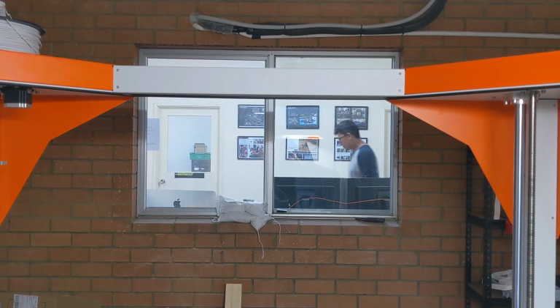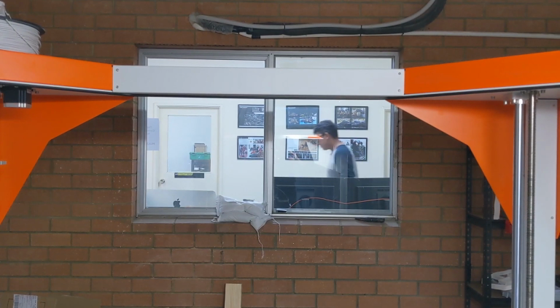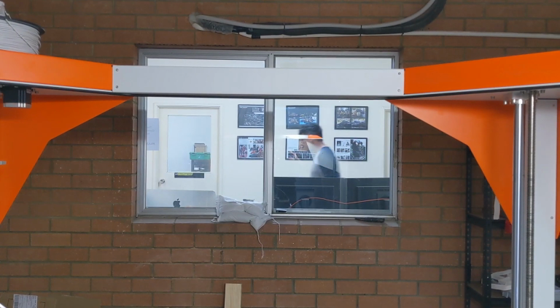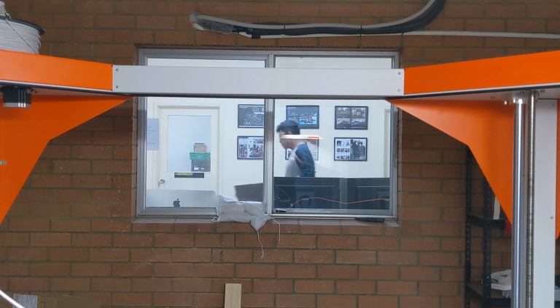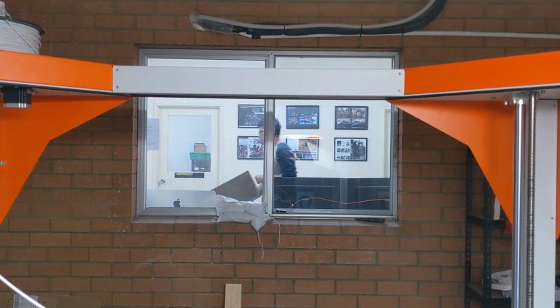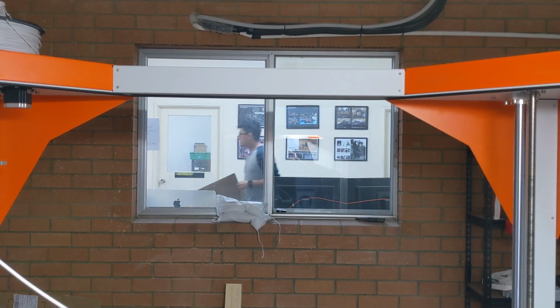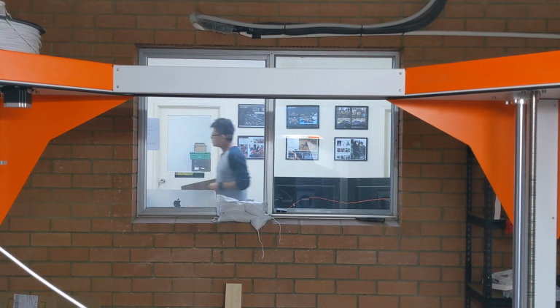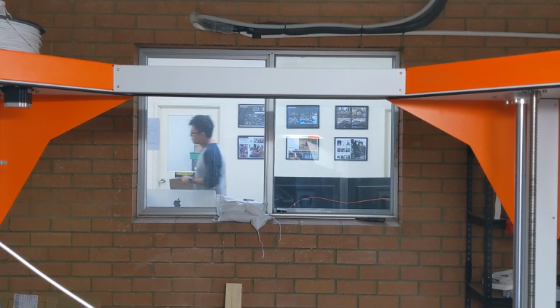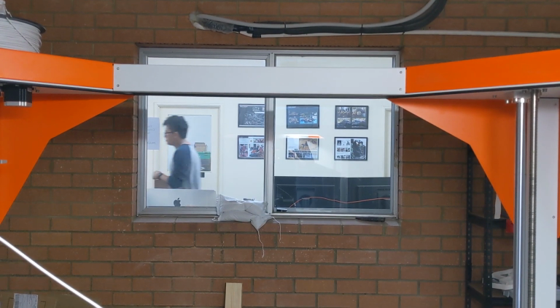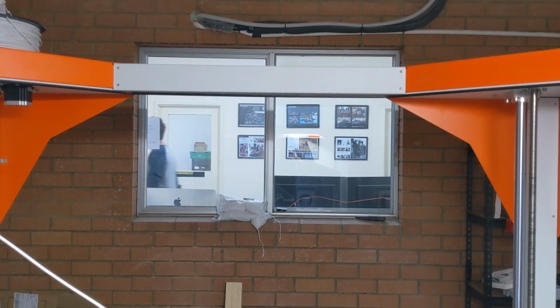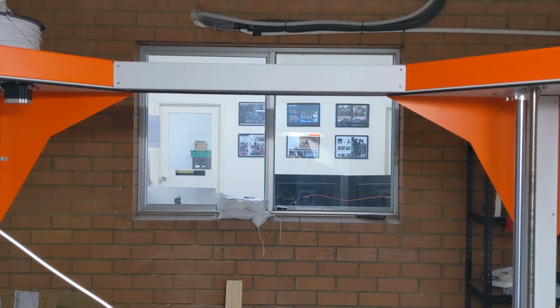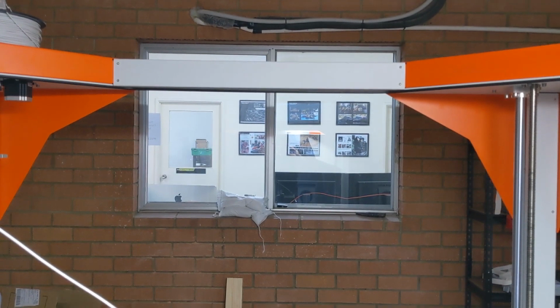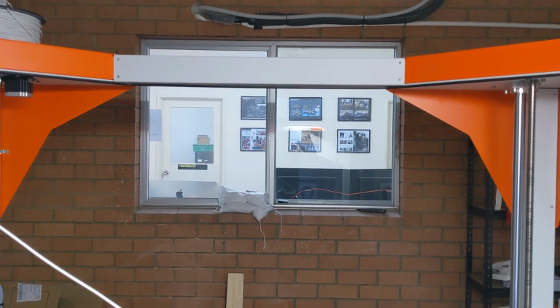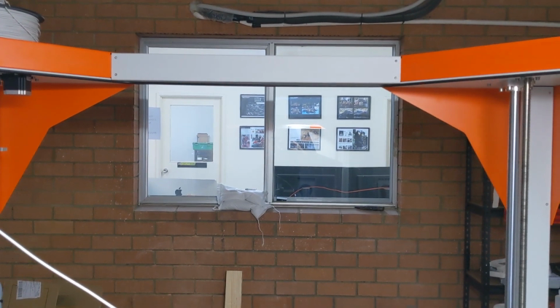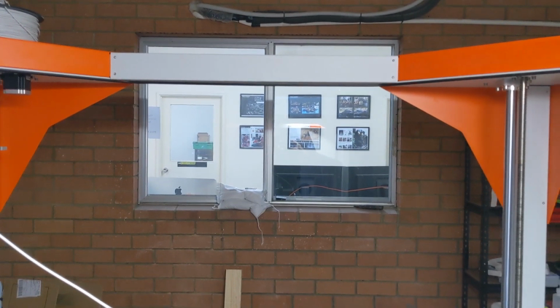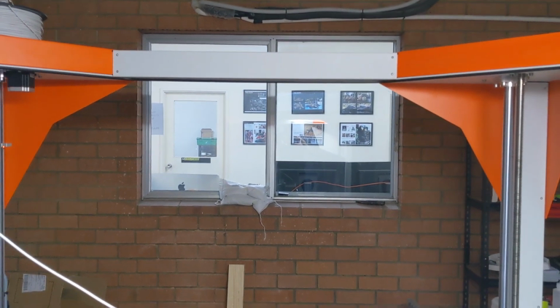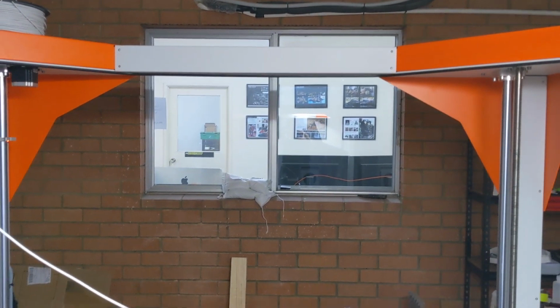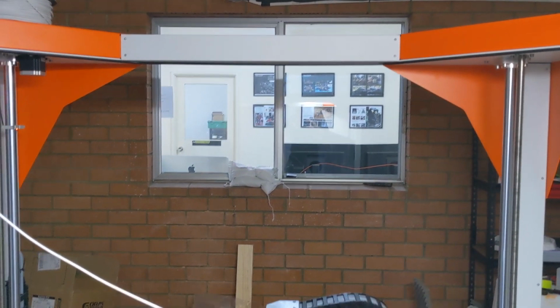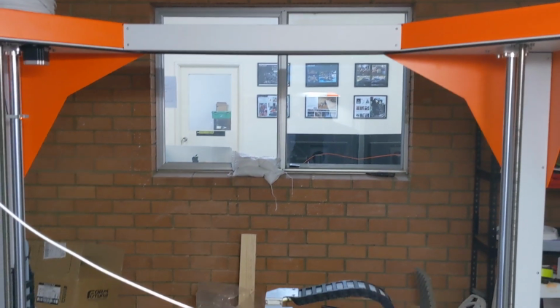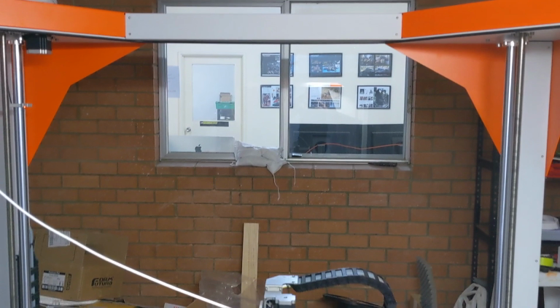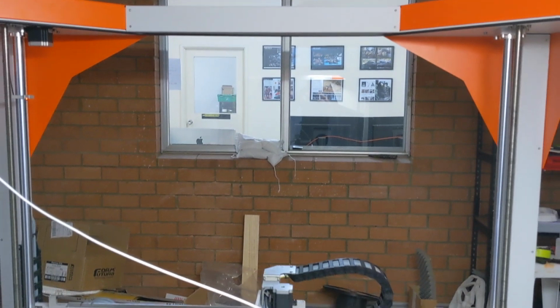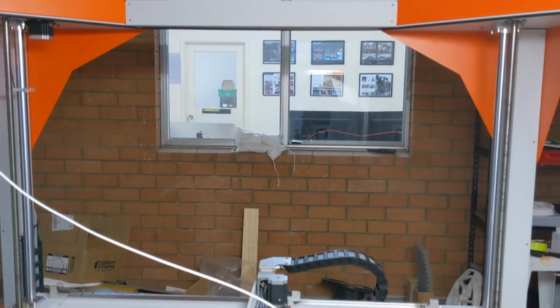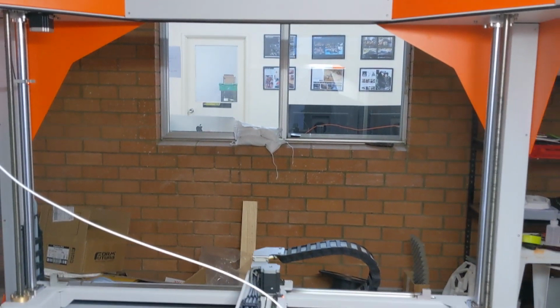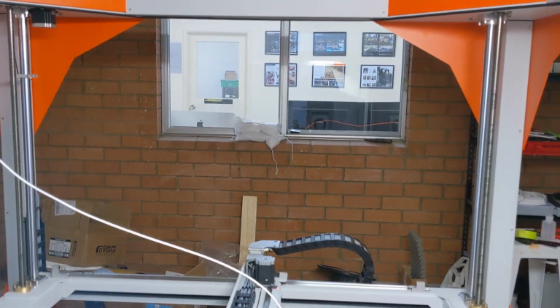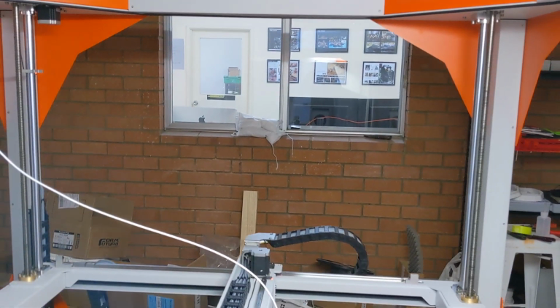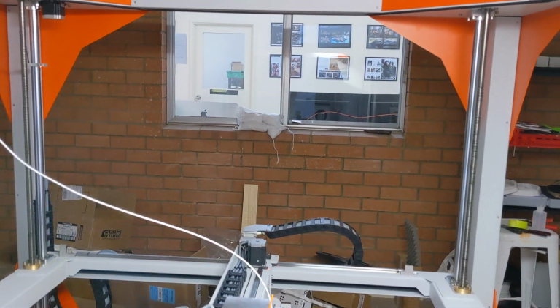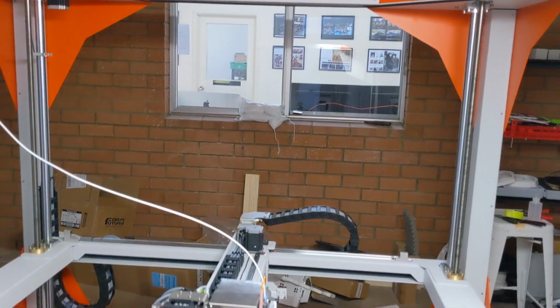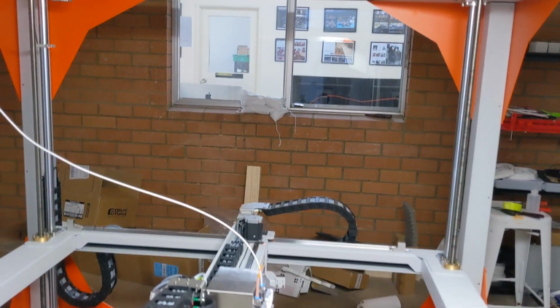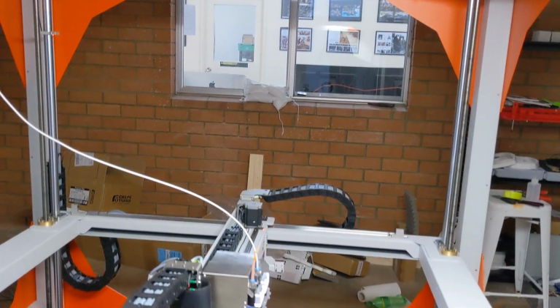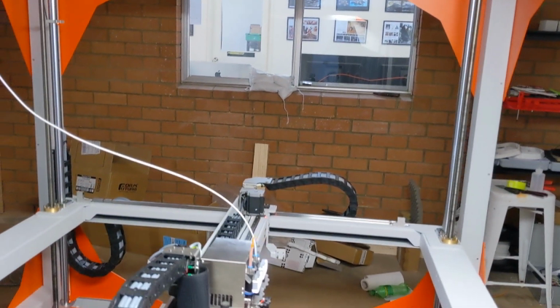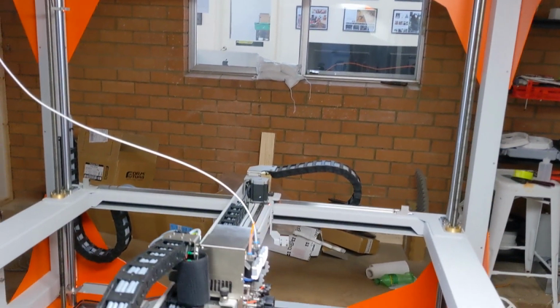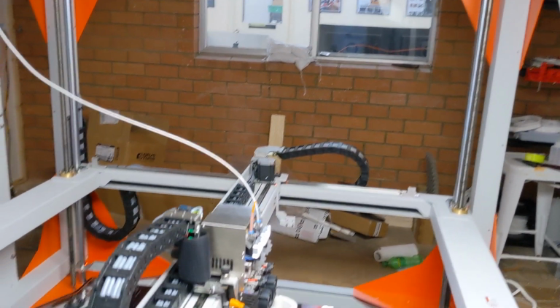We have the Big Rep 1, a large format 3D printer that has allowed us to make all kinds of models.